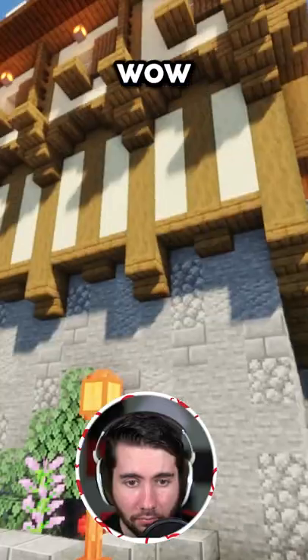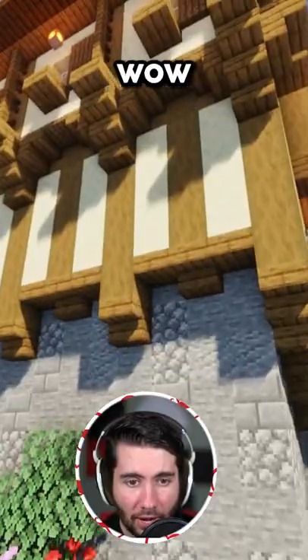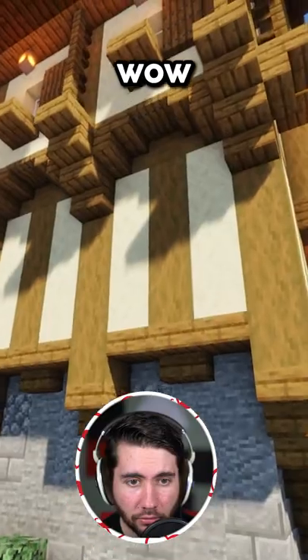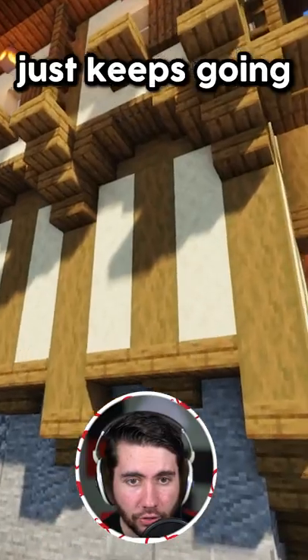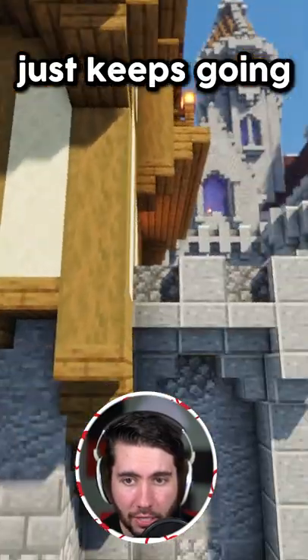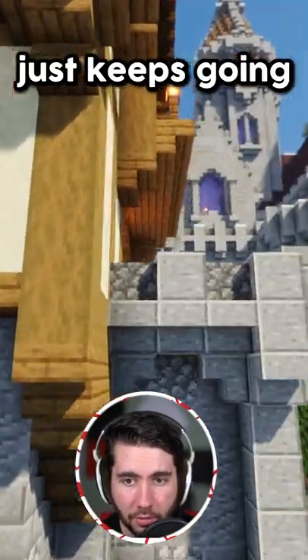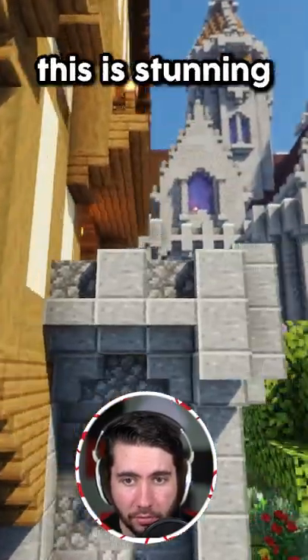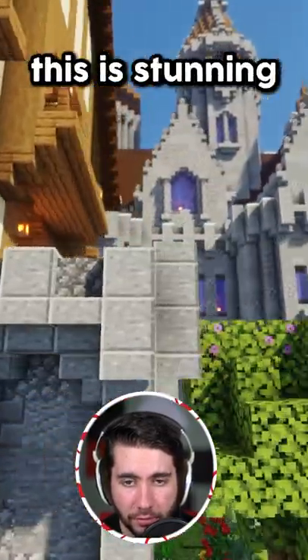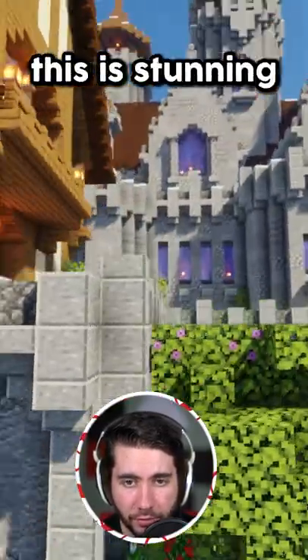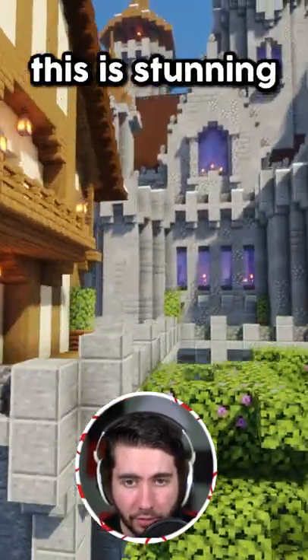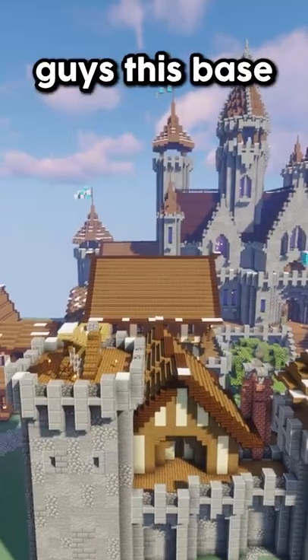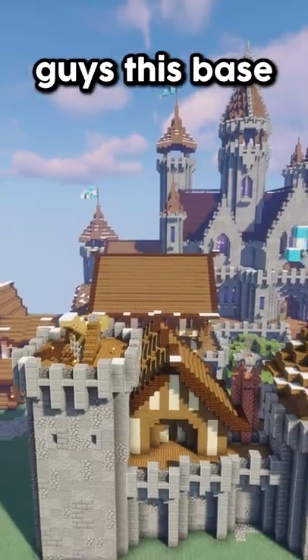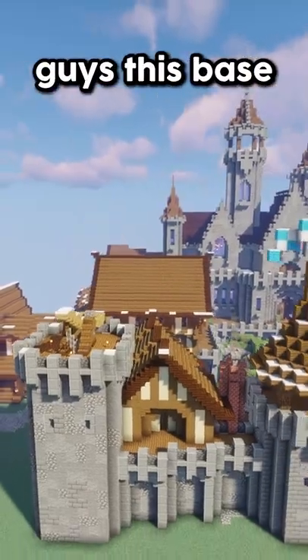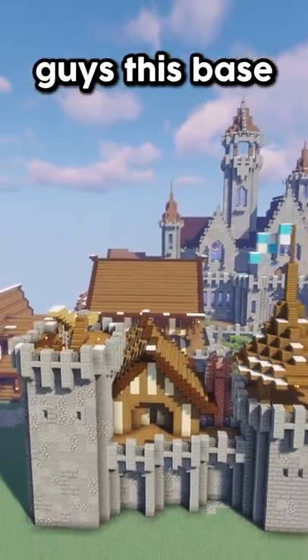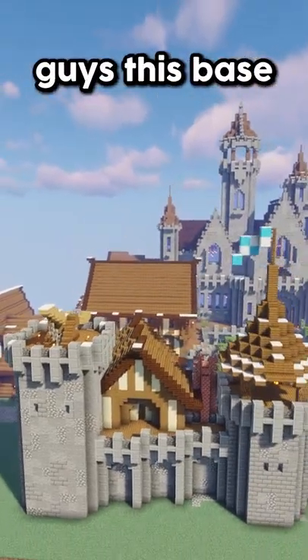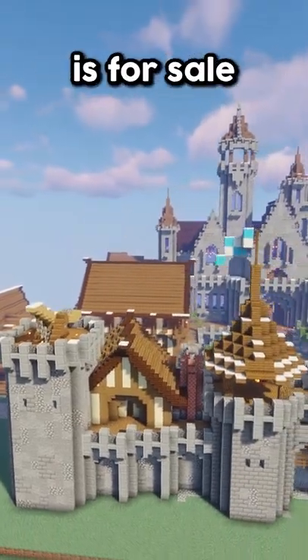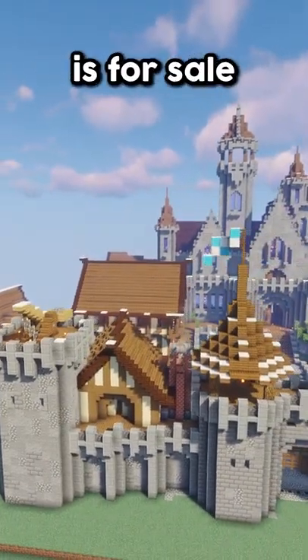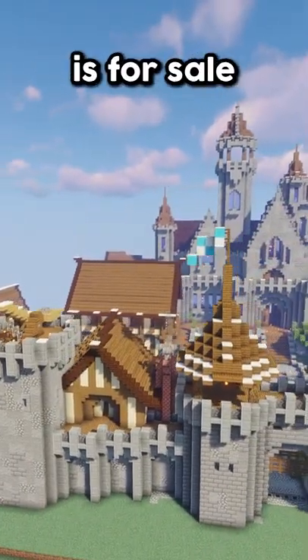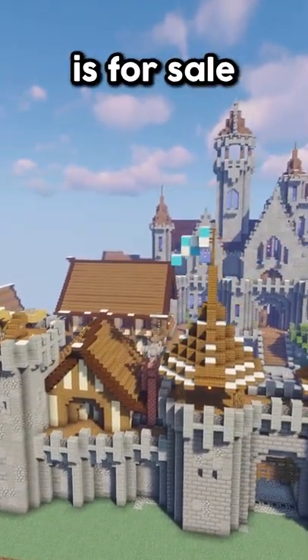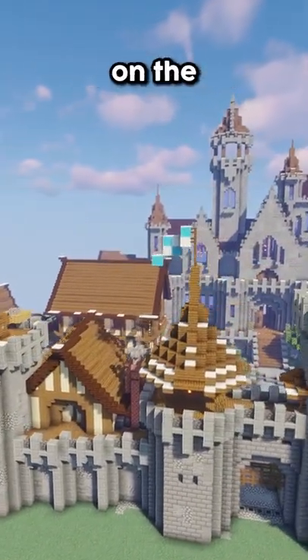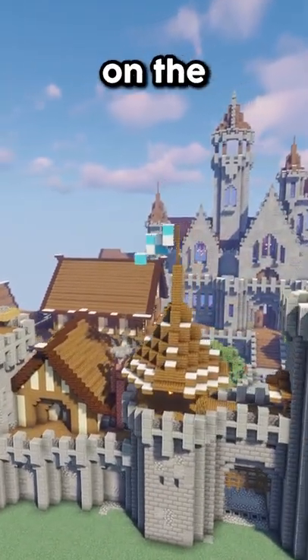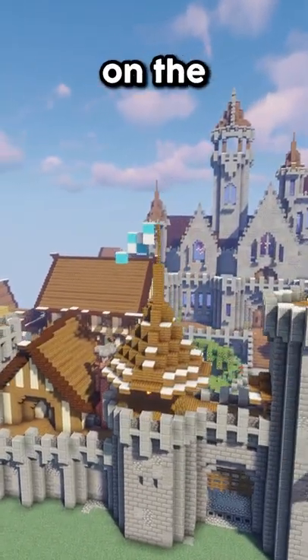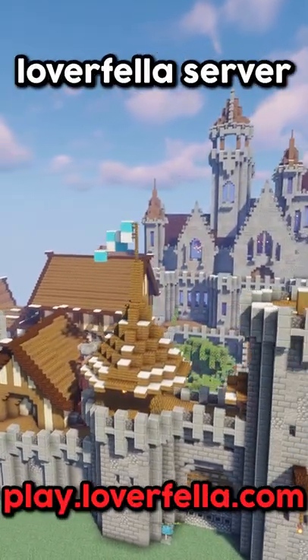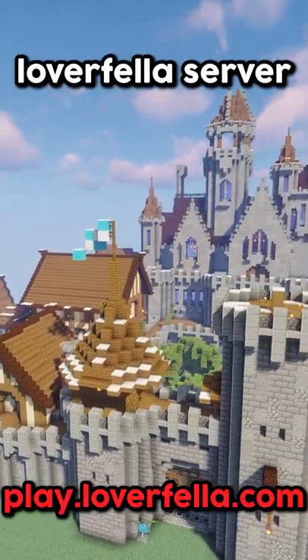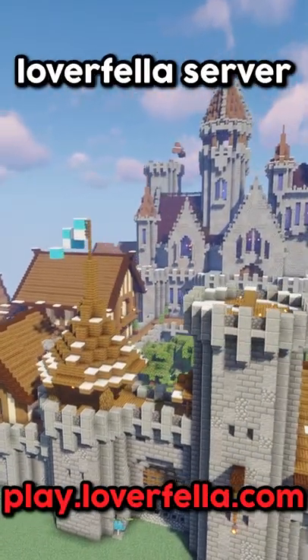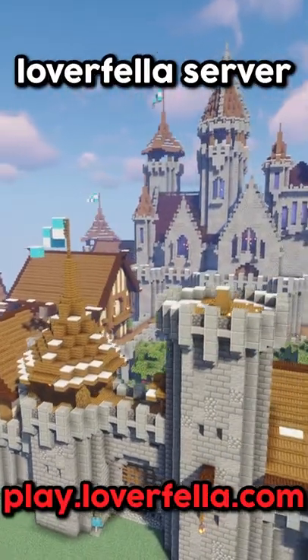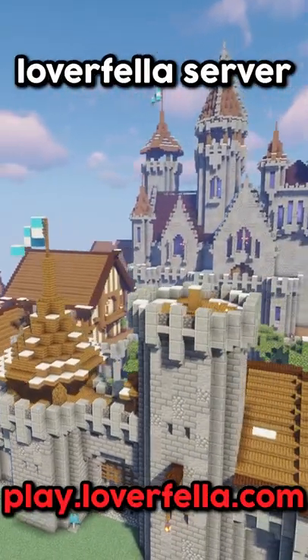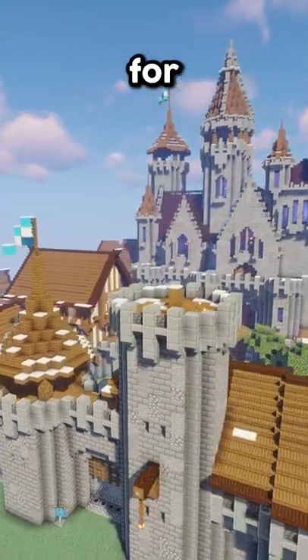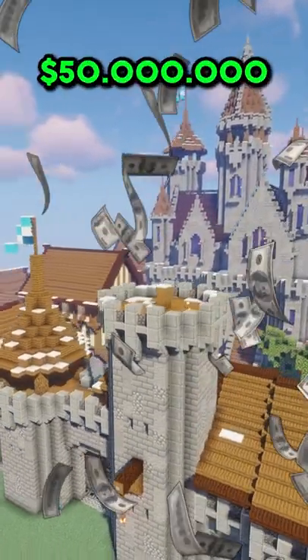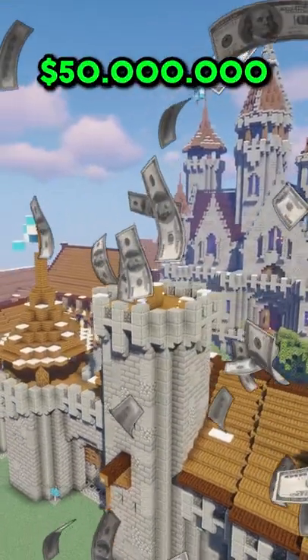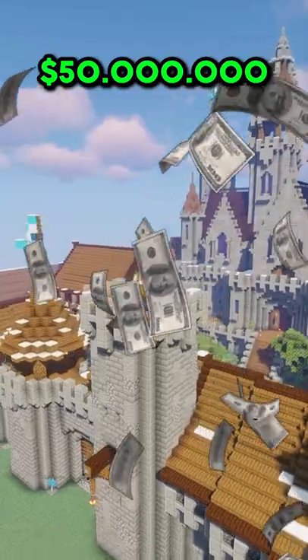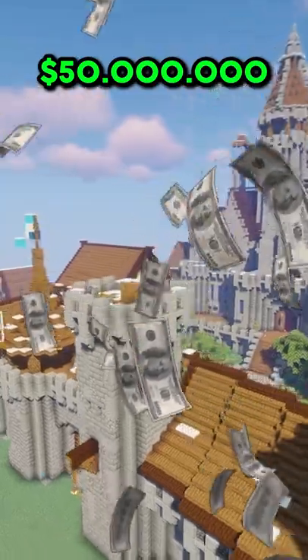Wow, just keeps going. This is stunning. Guys, this base is for sale on the Loverfellas server for $50 million.